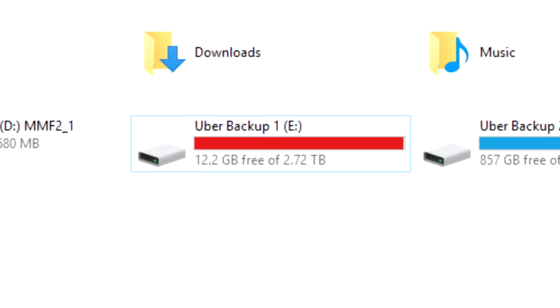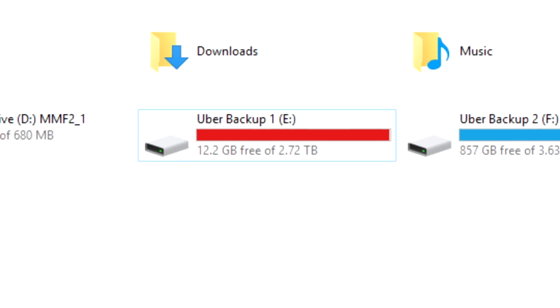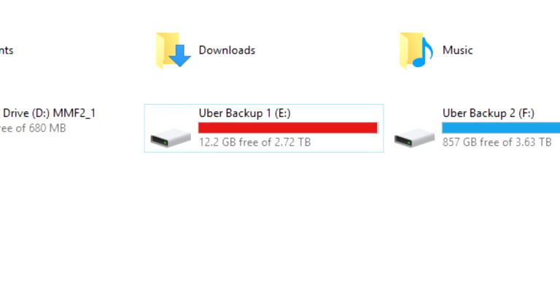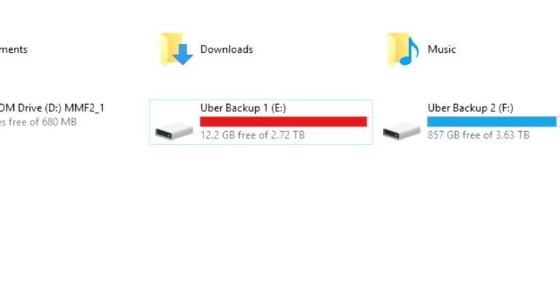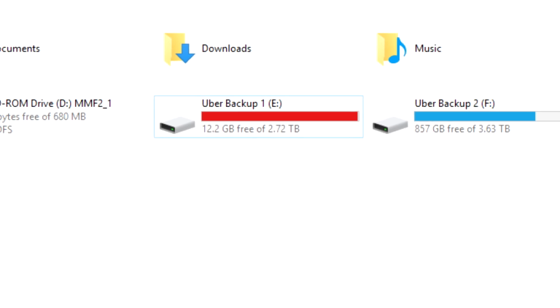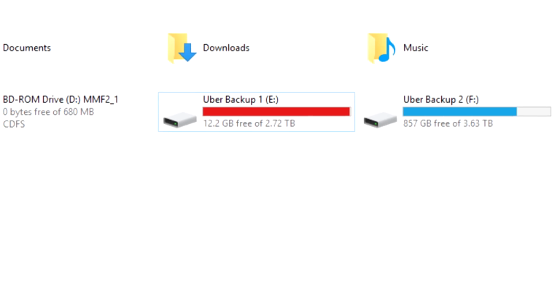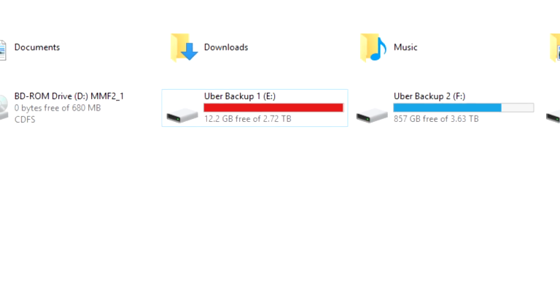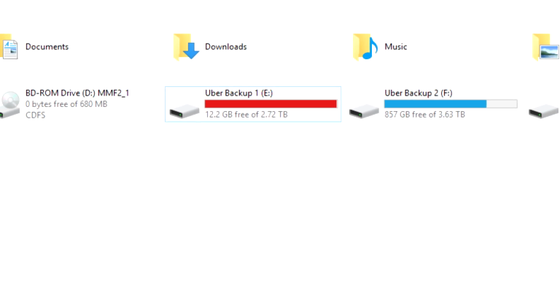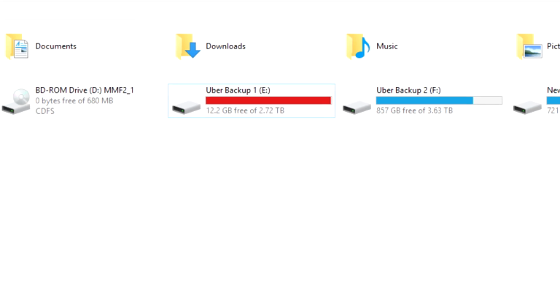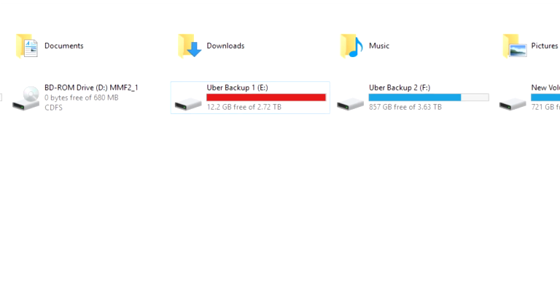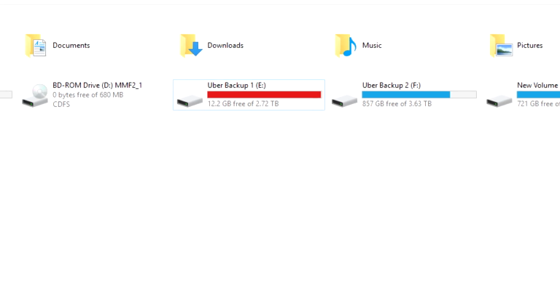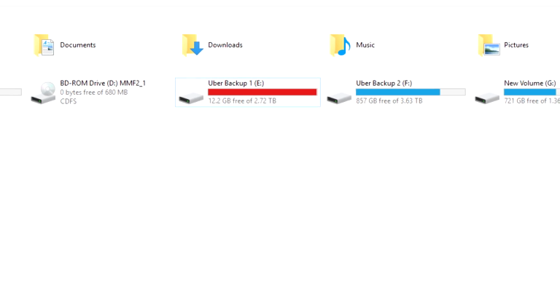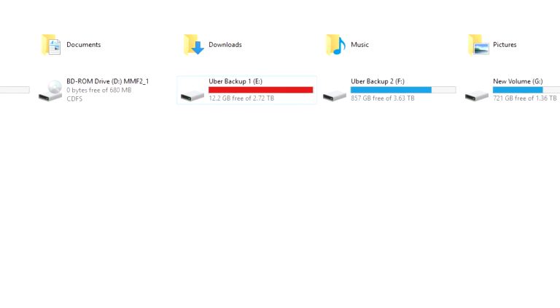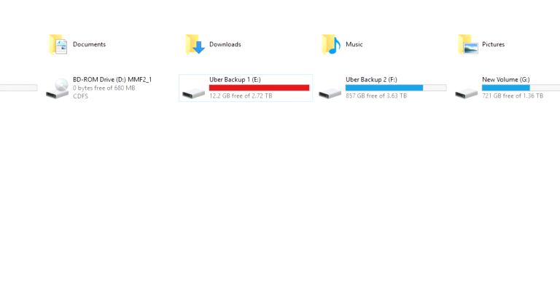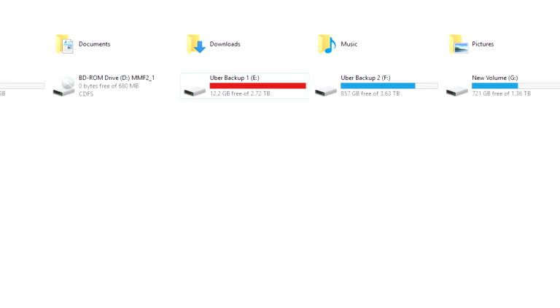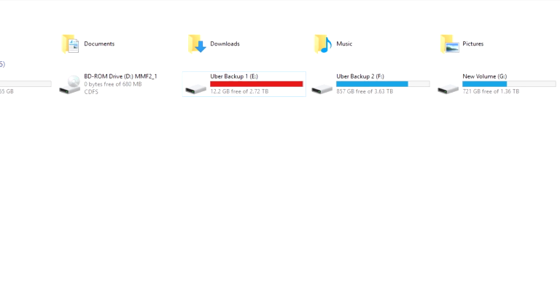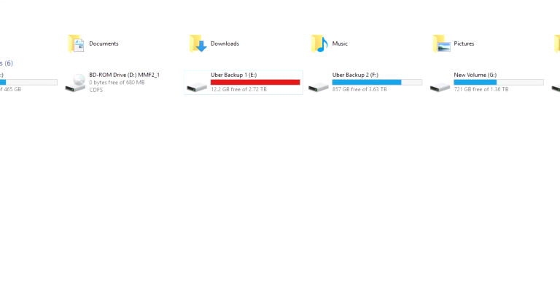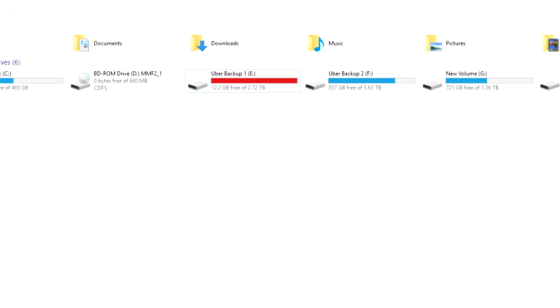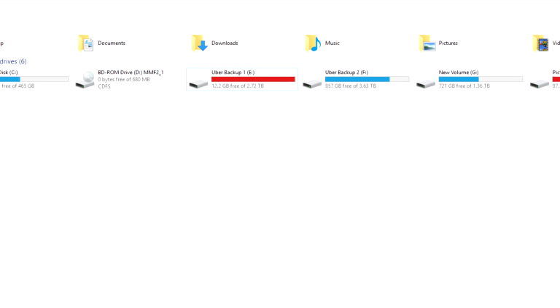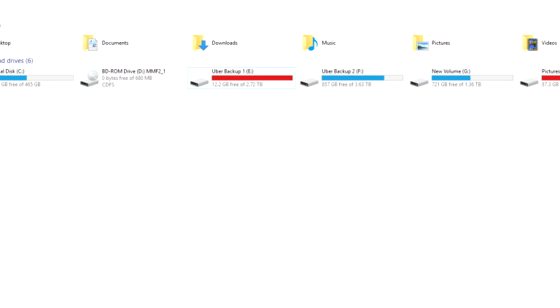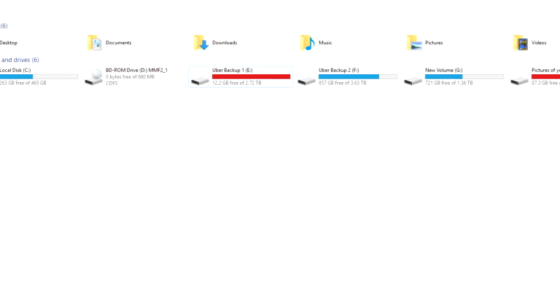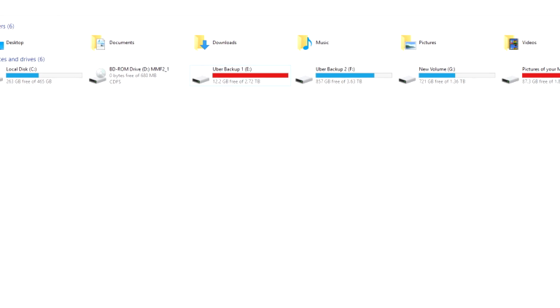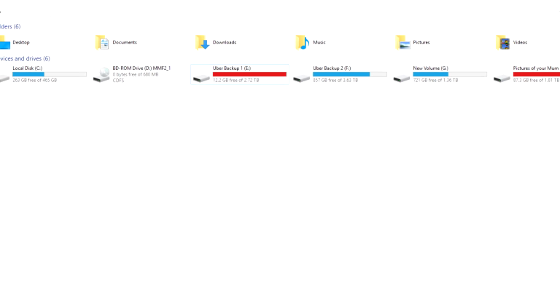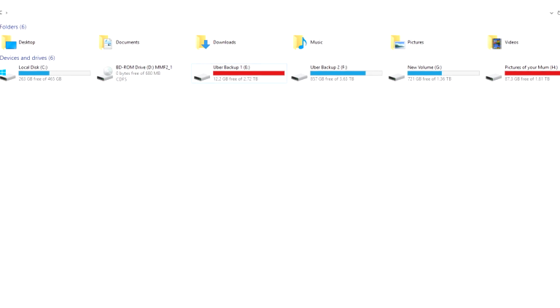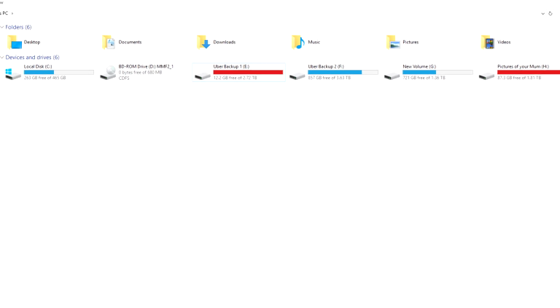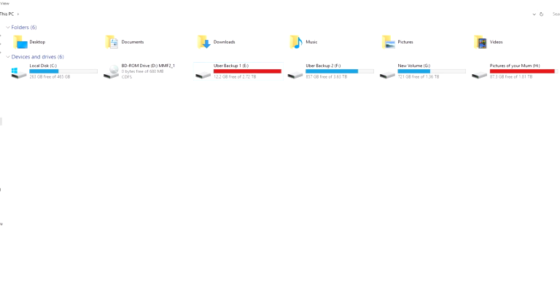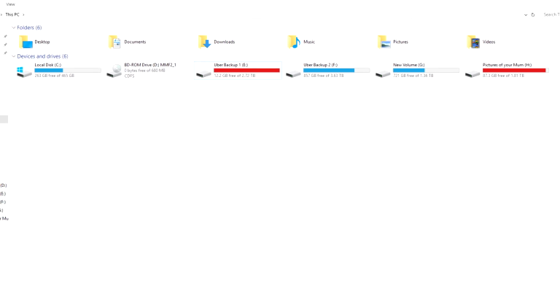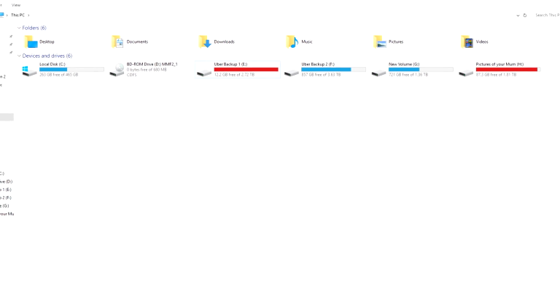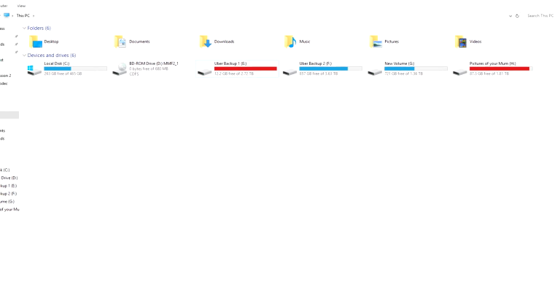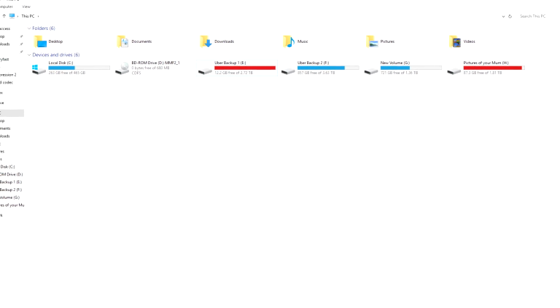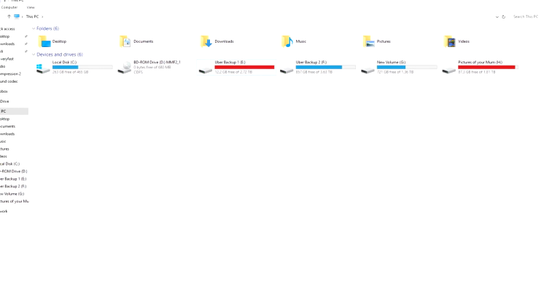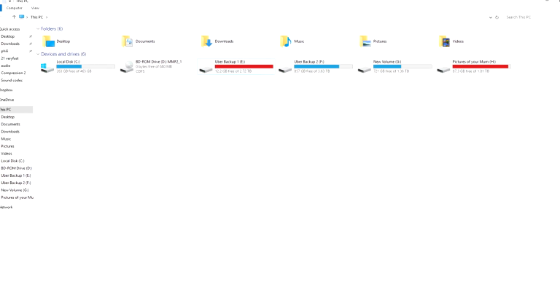My hard drives are running out of space and I need to compress my video files to free up more. But I don't want them to lose any quality. Impossible, right?